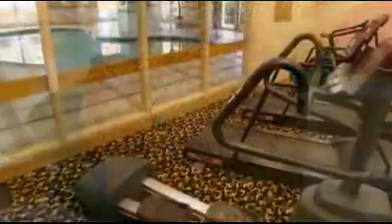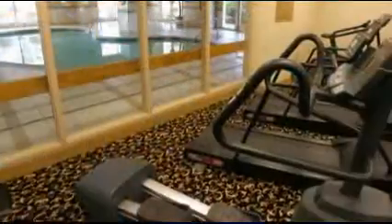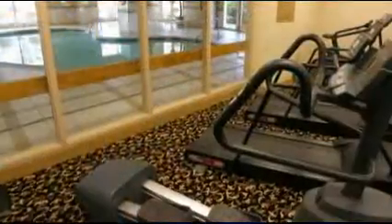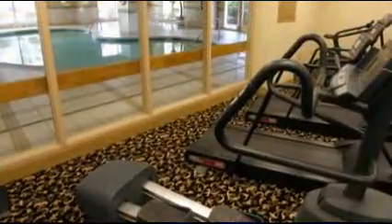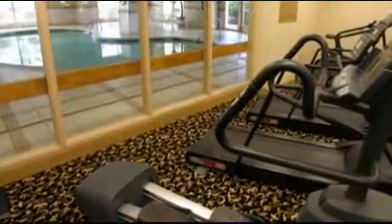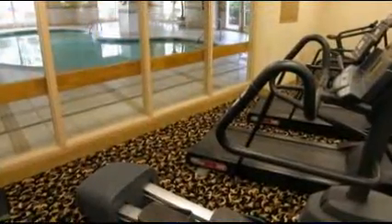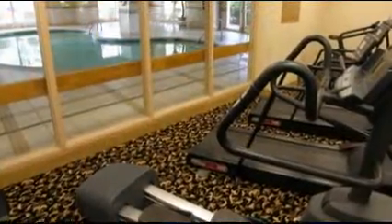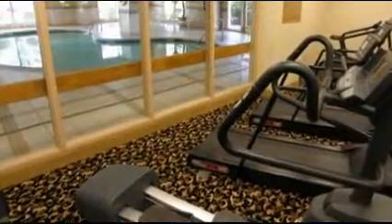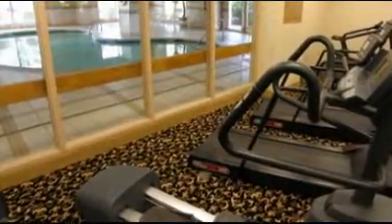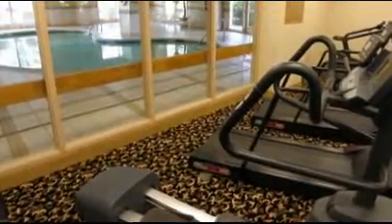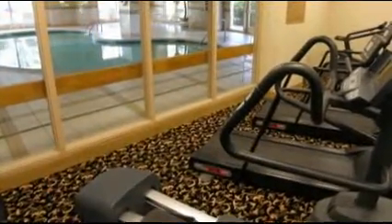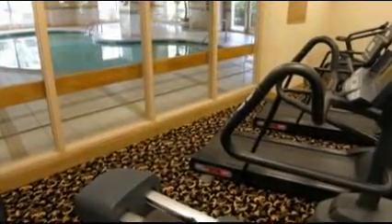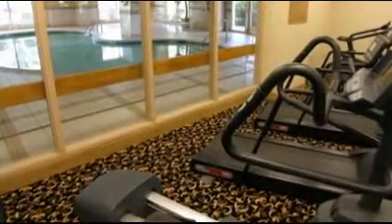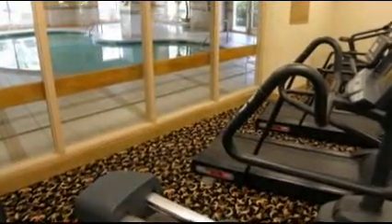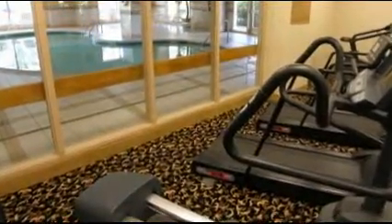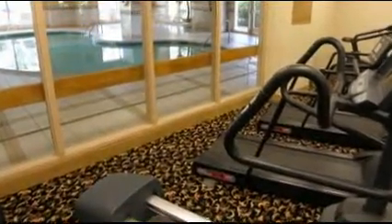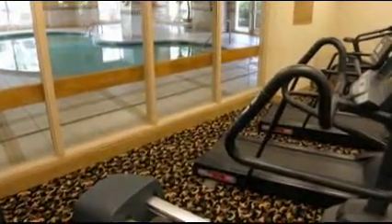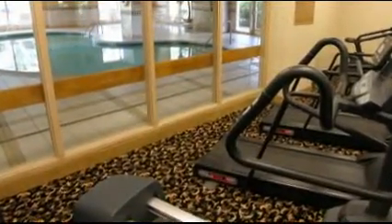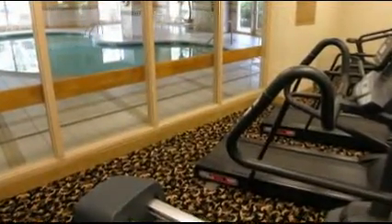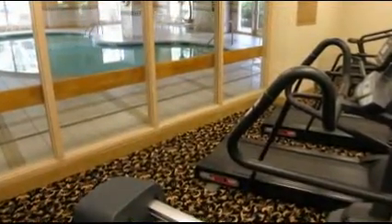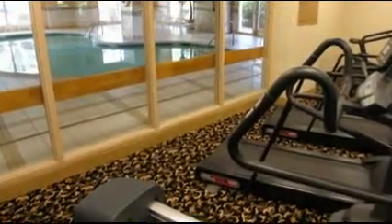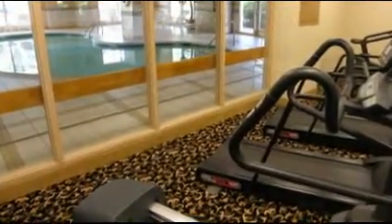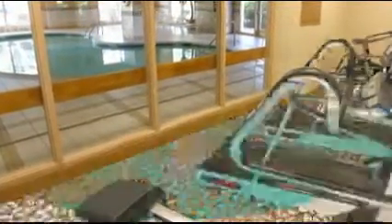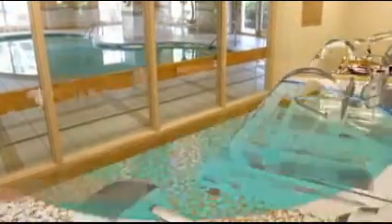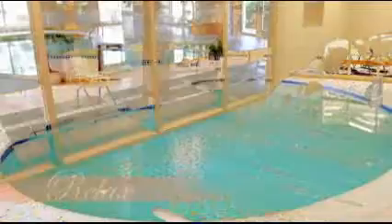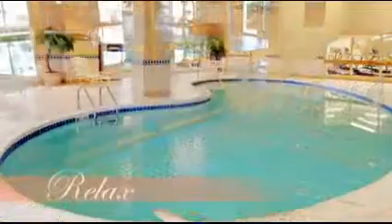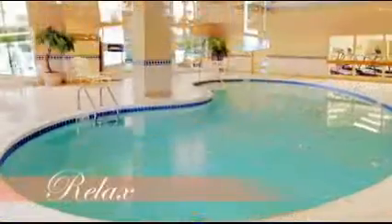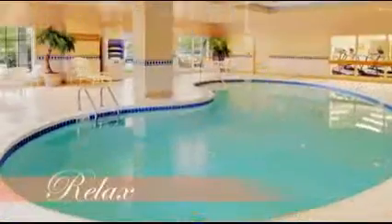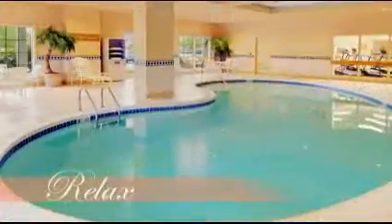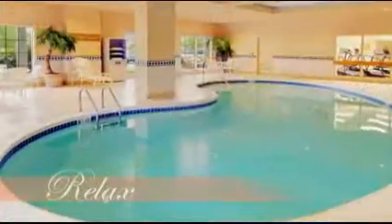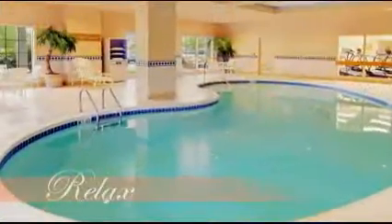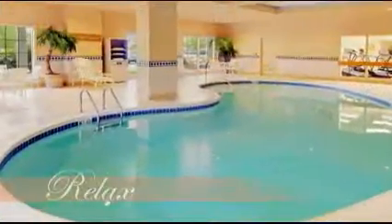Stay fit in our well-equipped fitness center, overlooking our indoor pool and whirlpool.